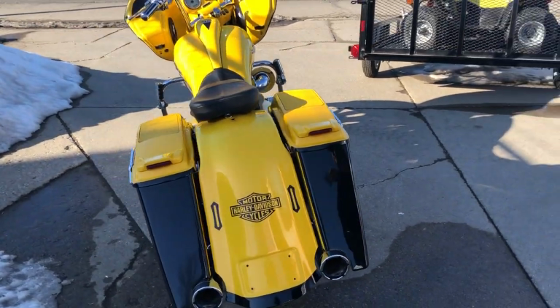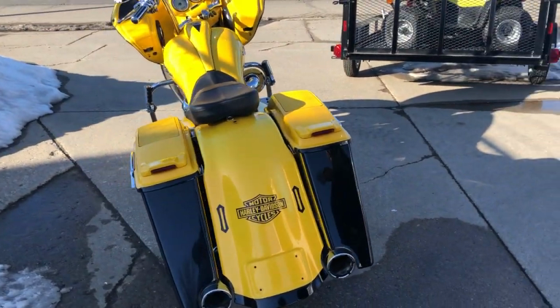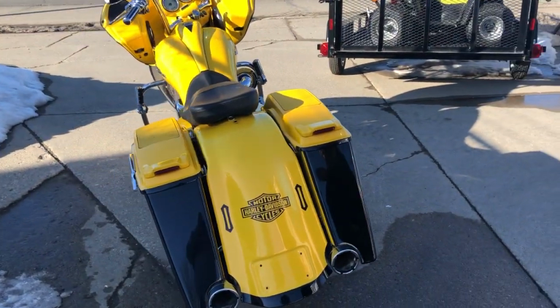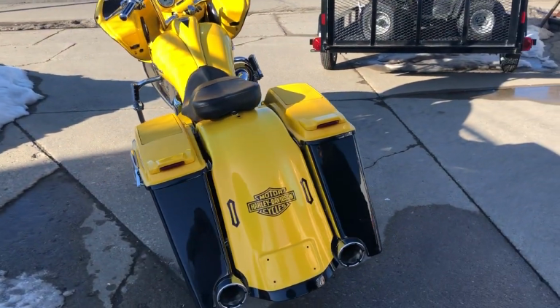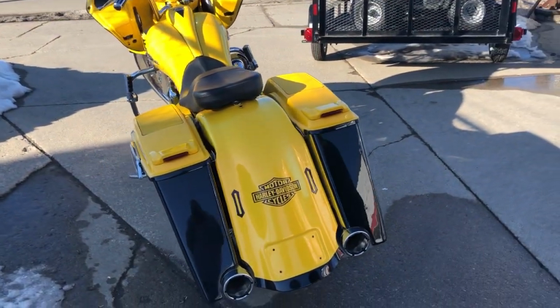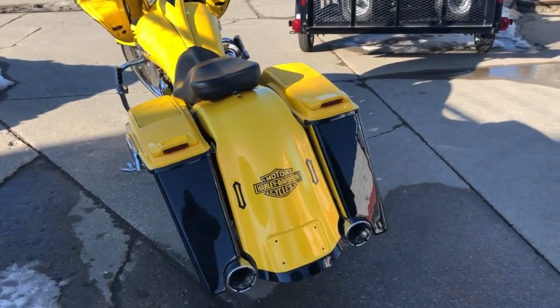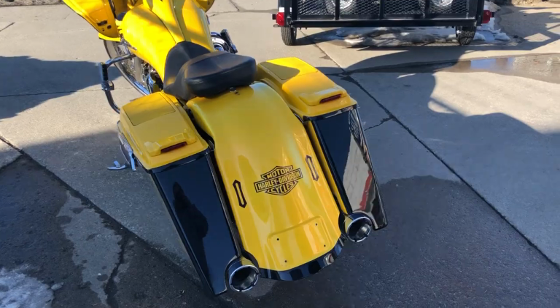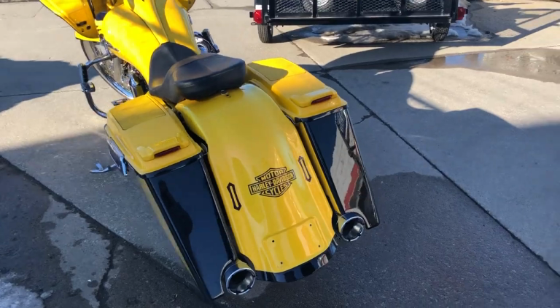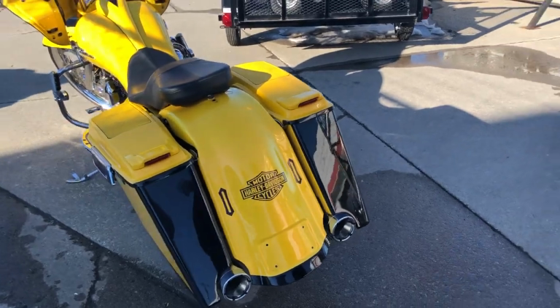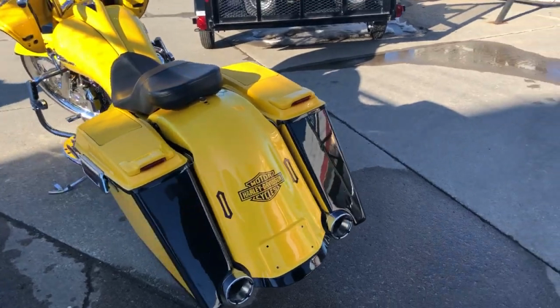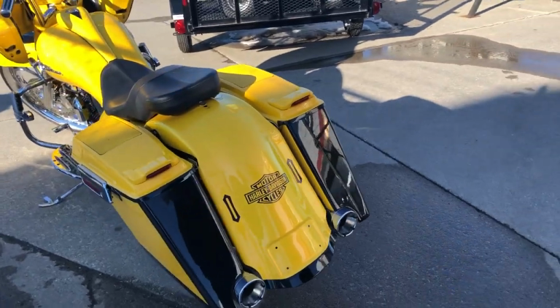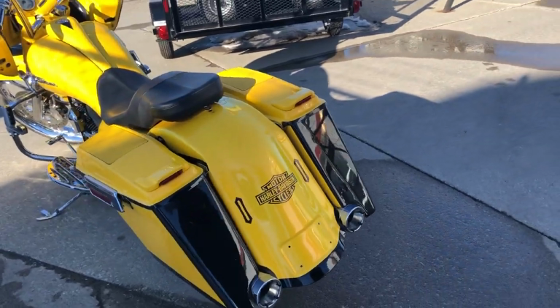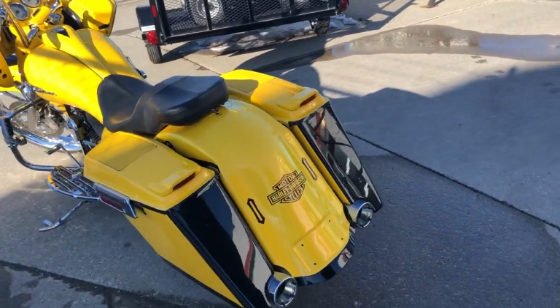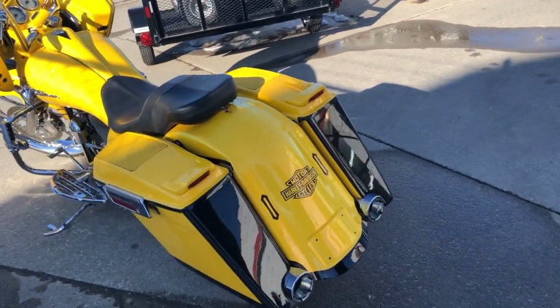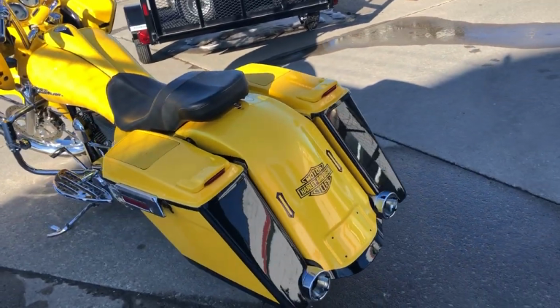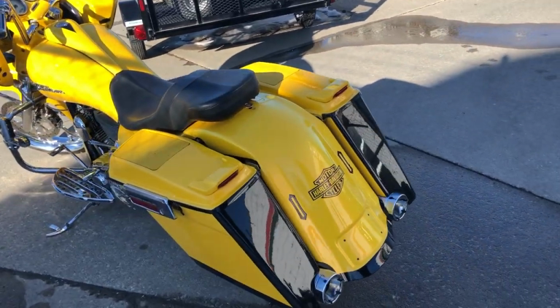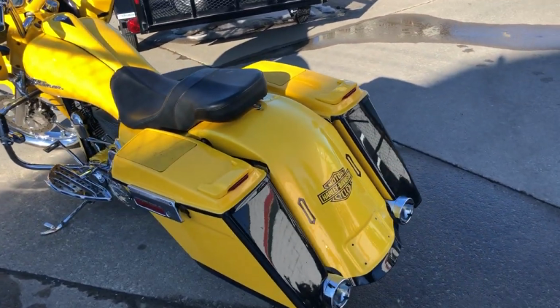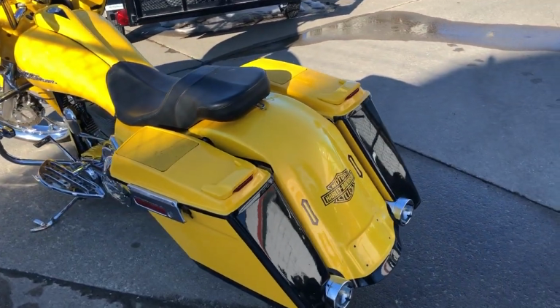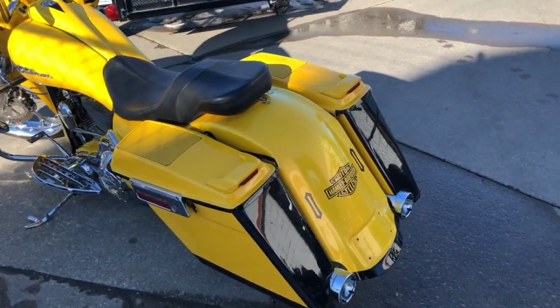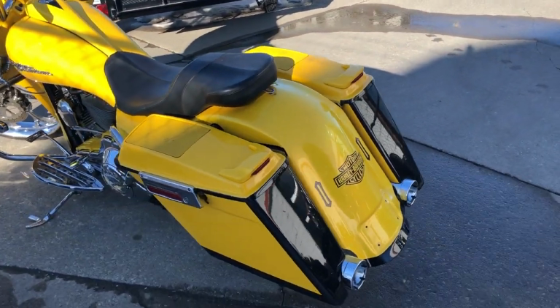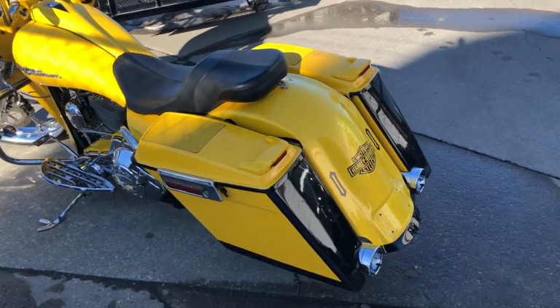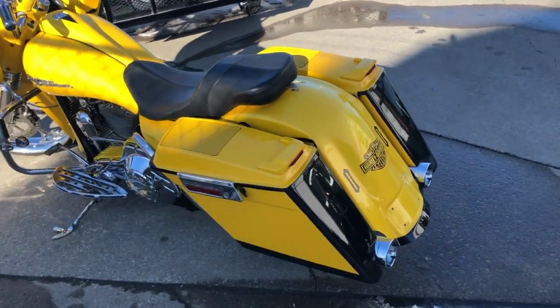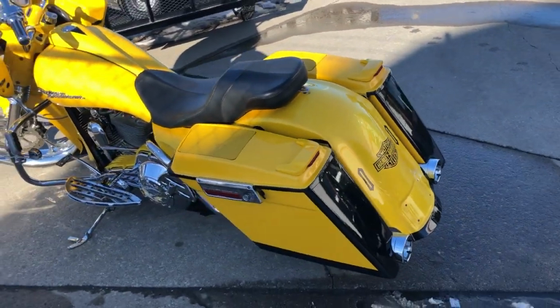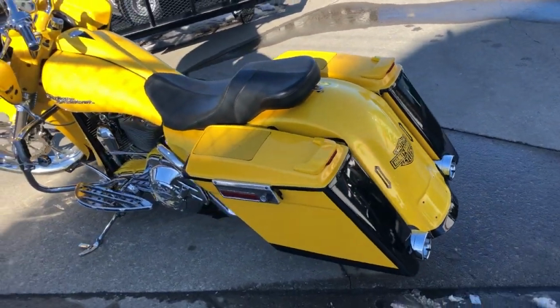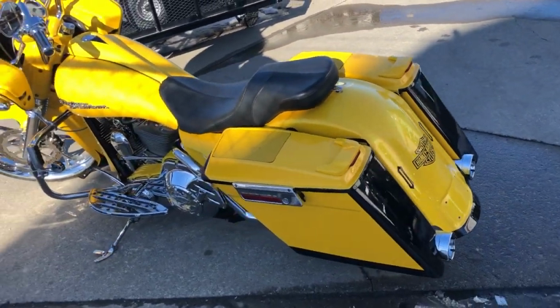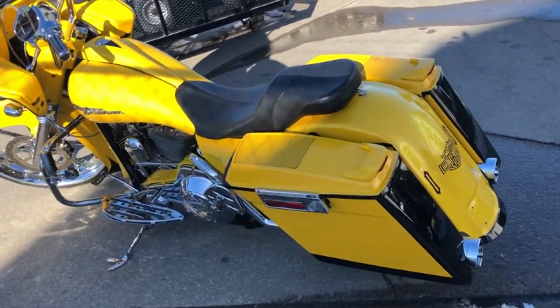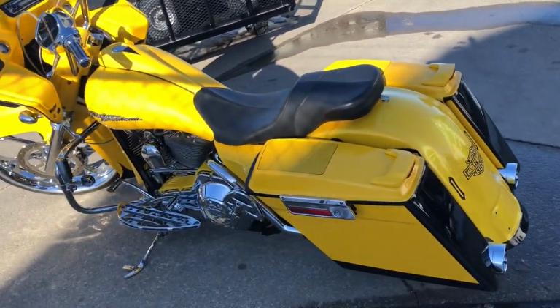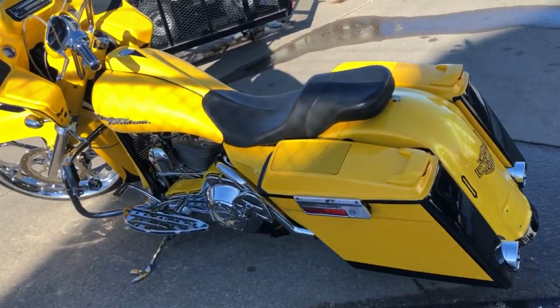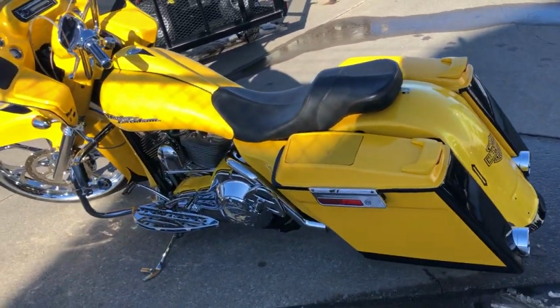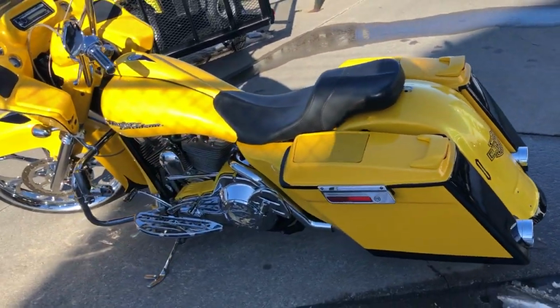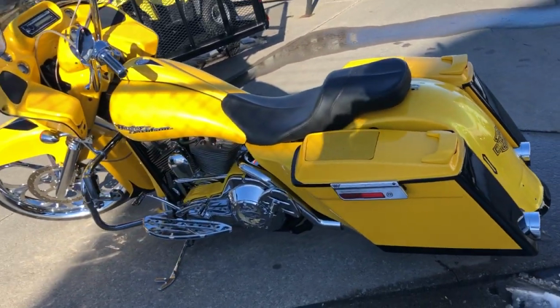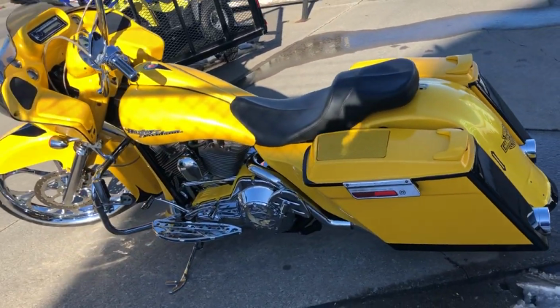Over $40,000 spent to build this Road Glide. Custom Curl Yellow Metallic Paint.